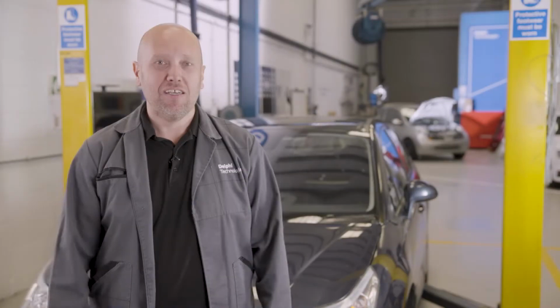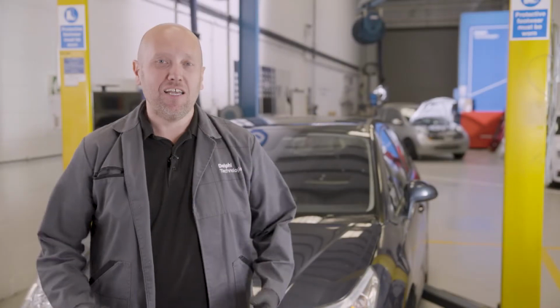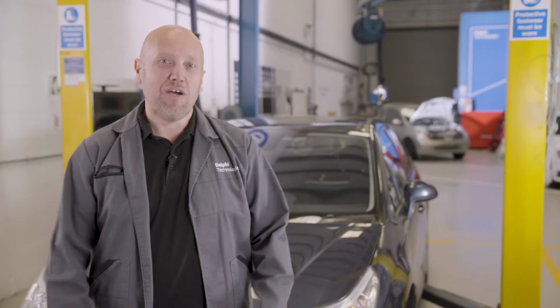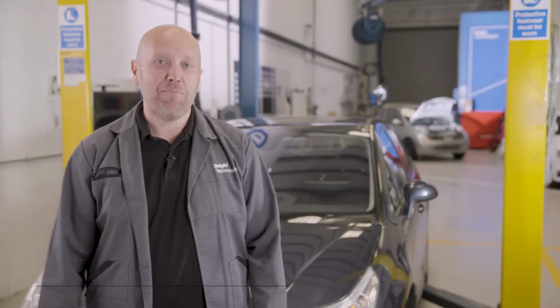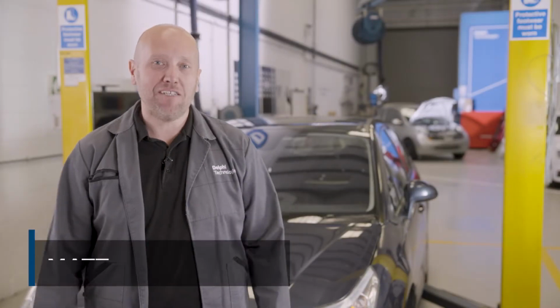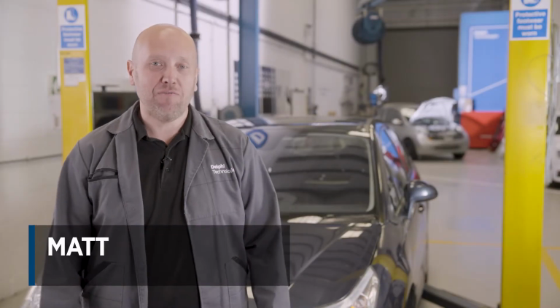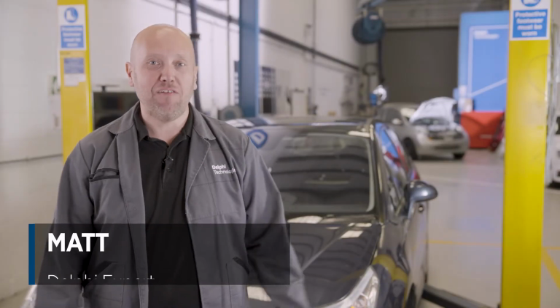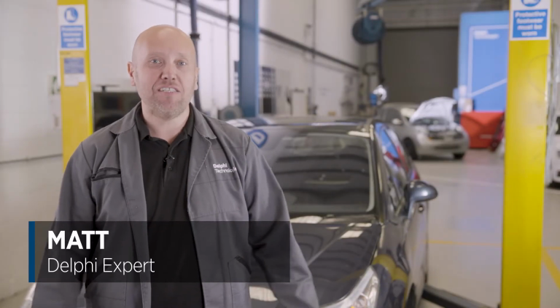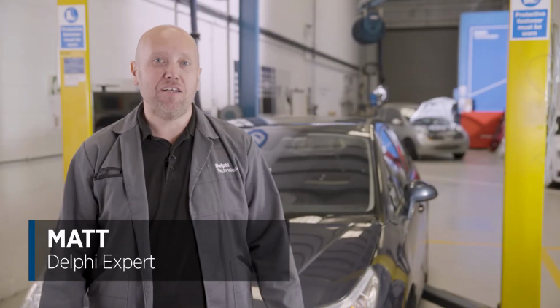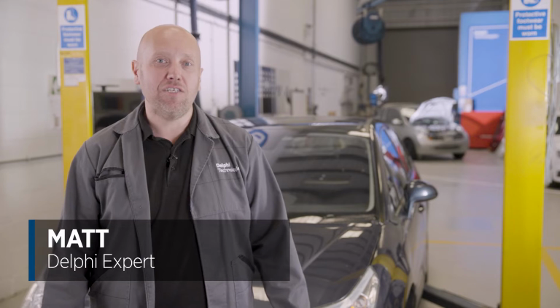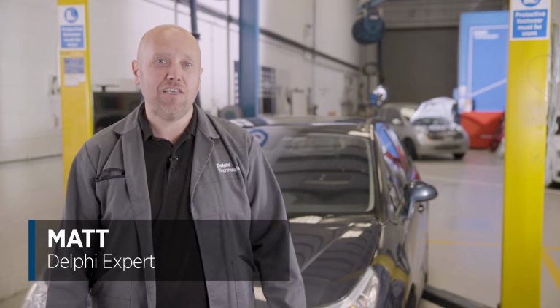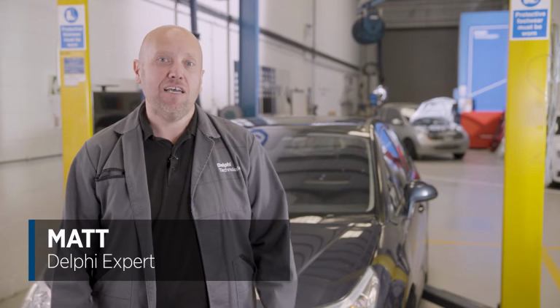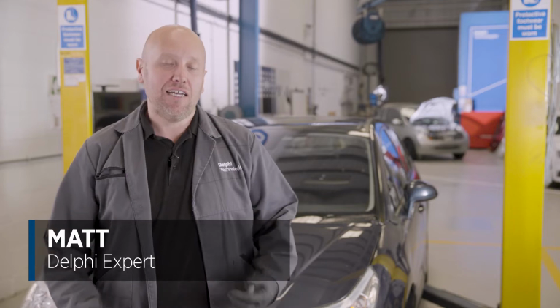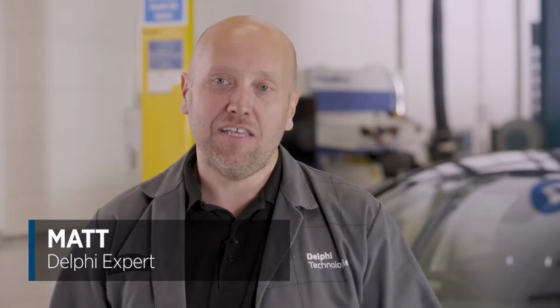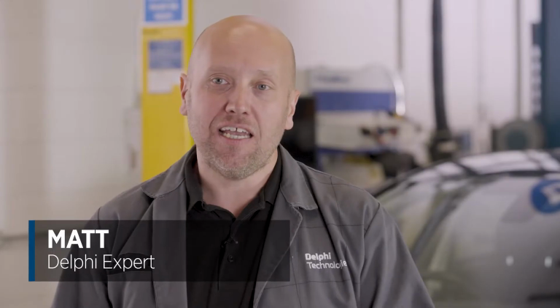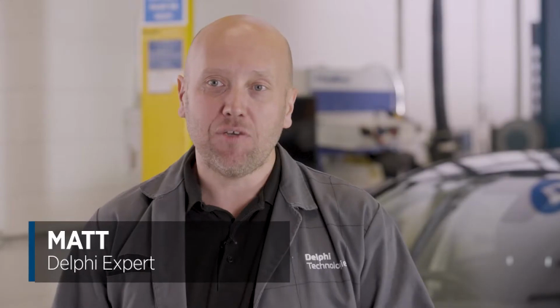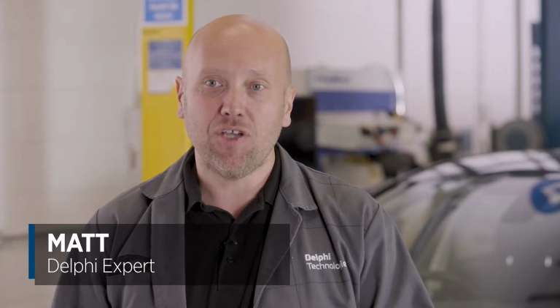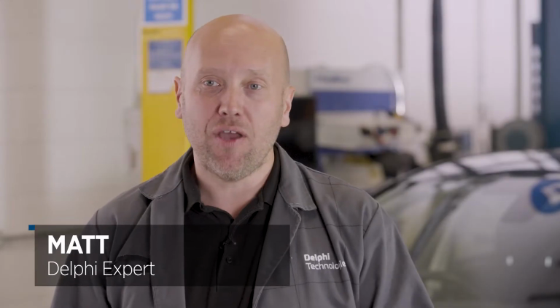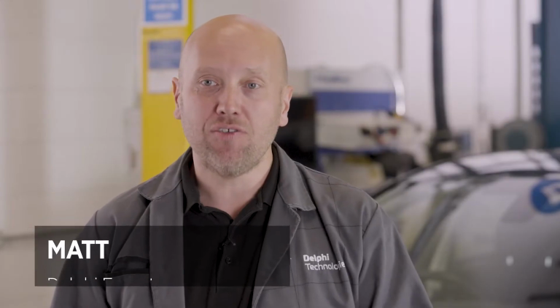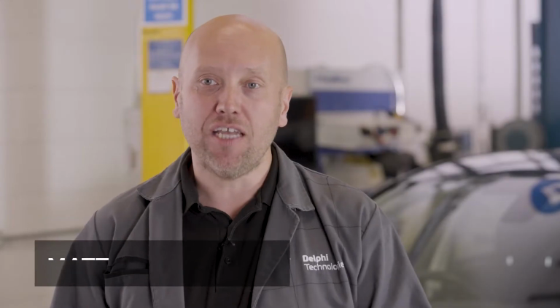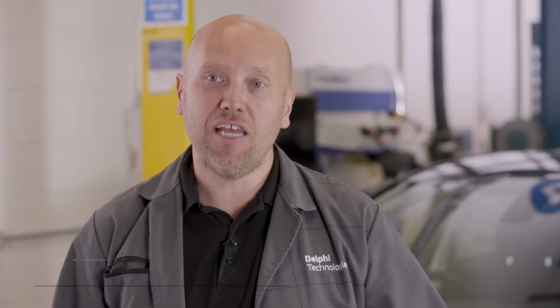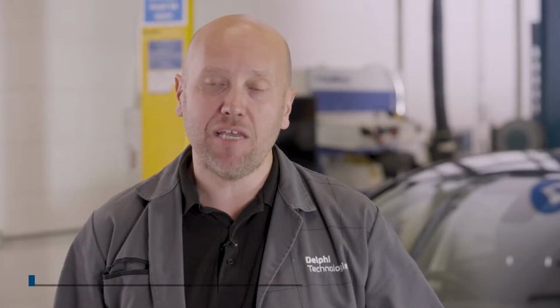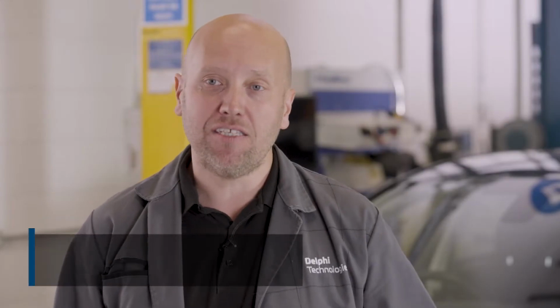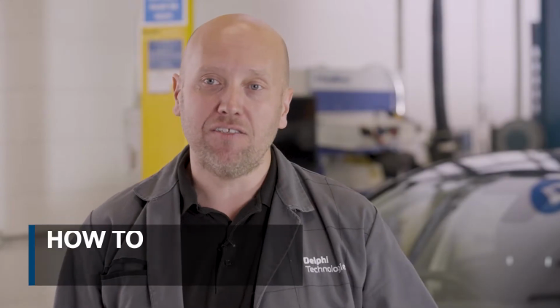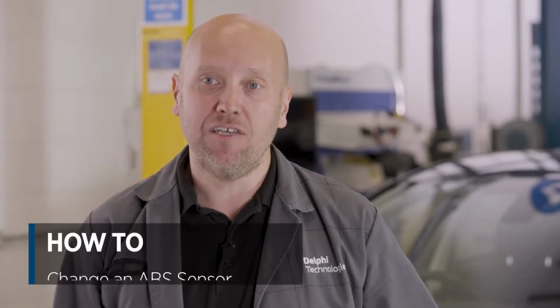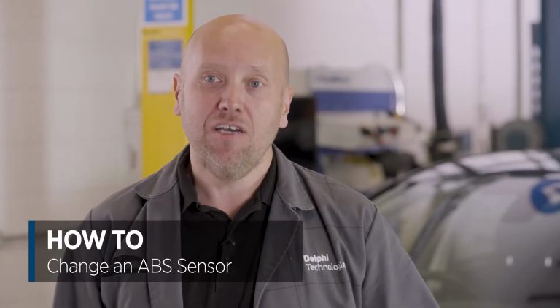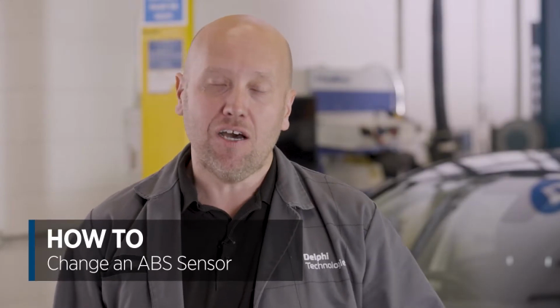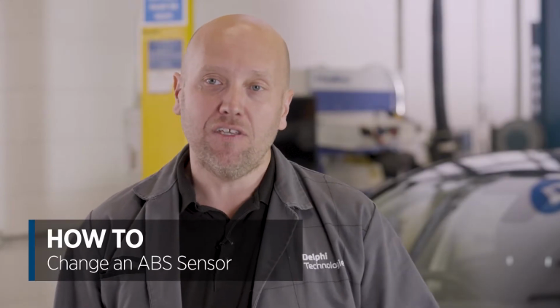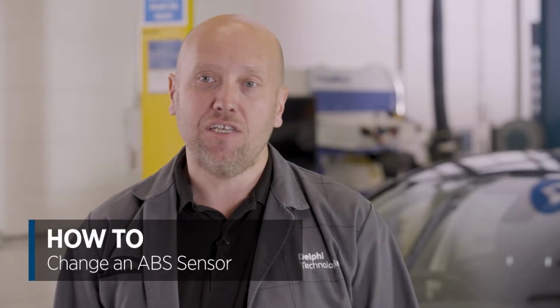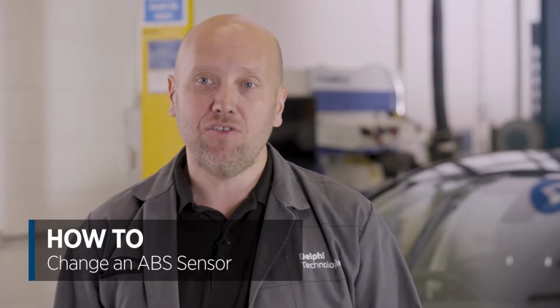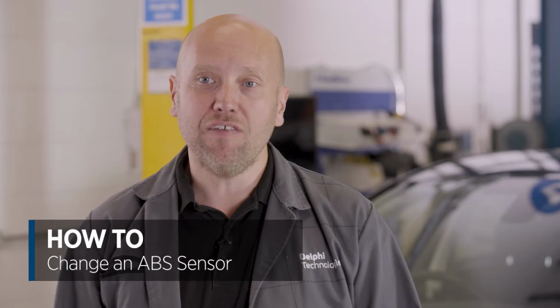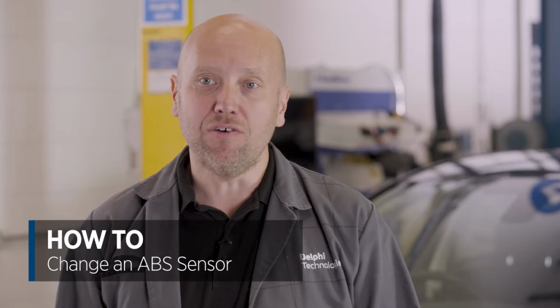Hello, I'm Matt from Delphi Technologies and today I'm going to show you how to change an ABS sensor on this Citroen C4.